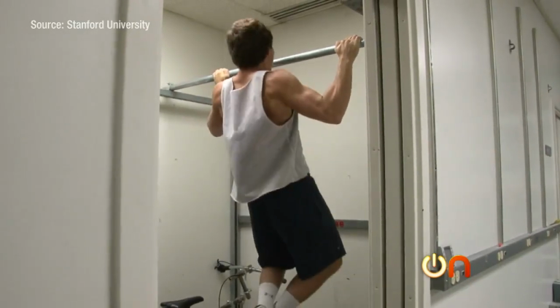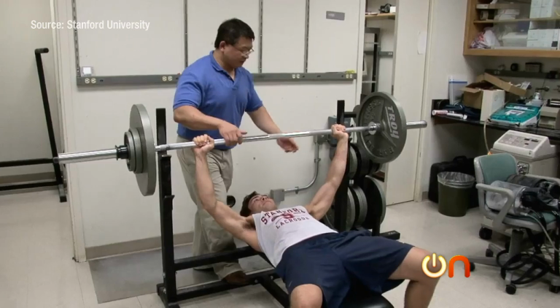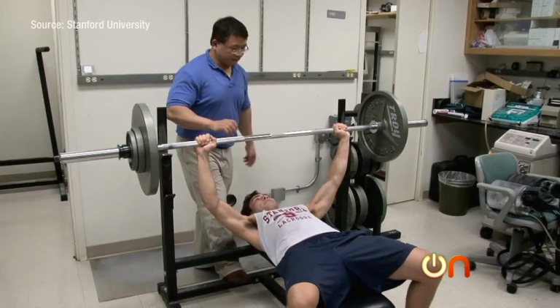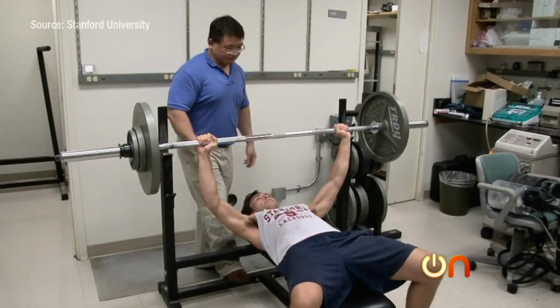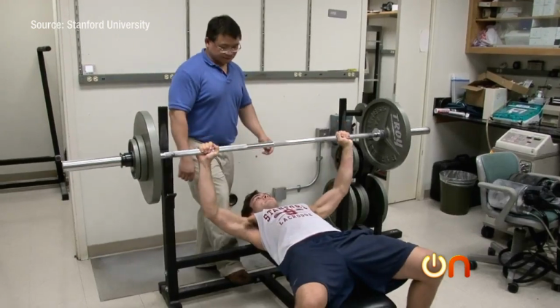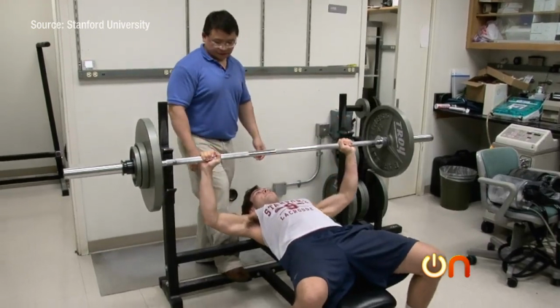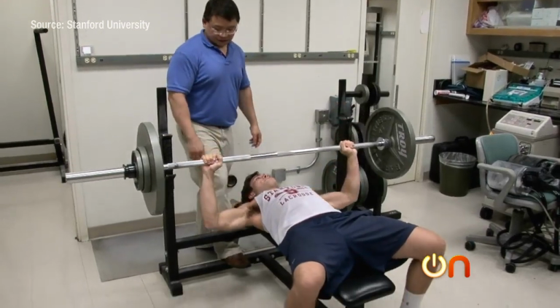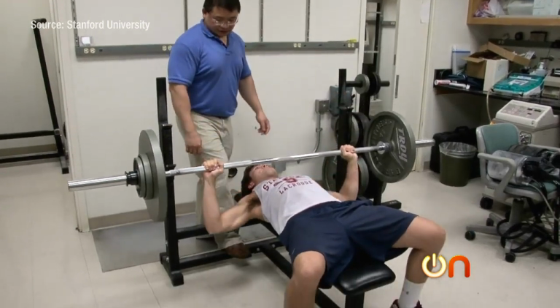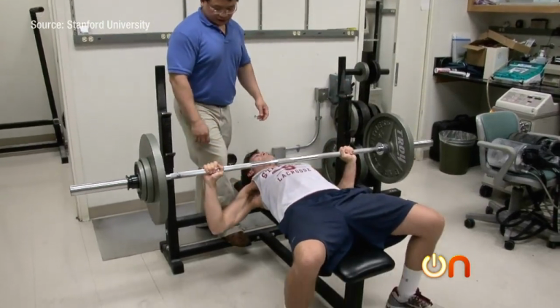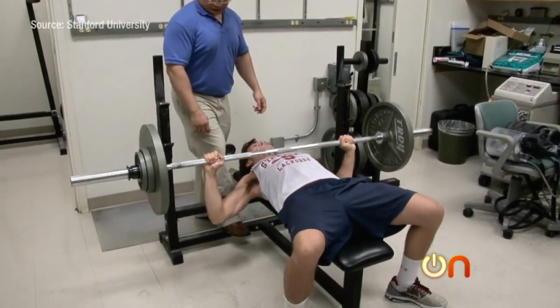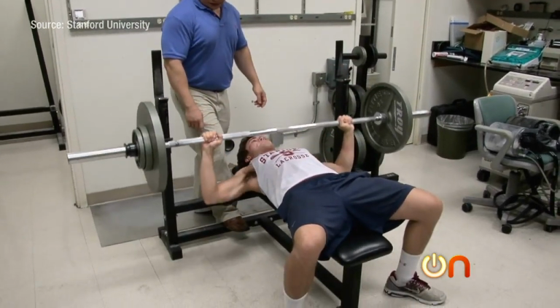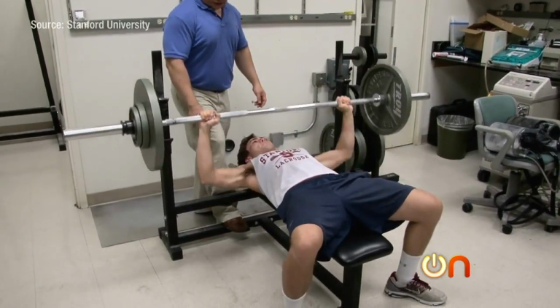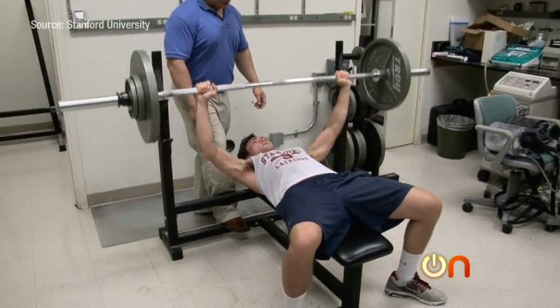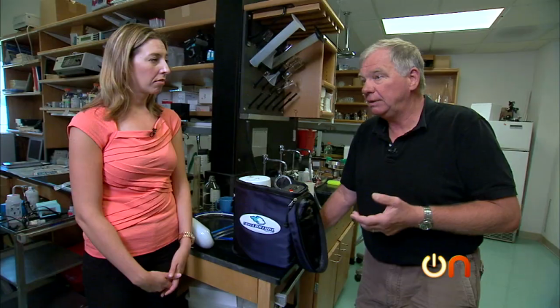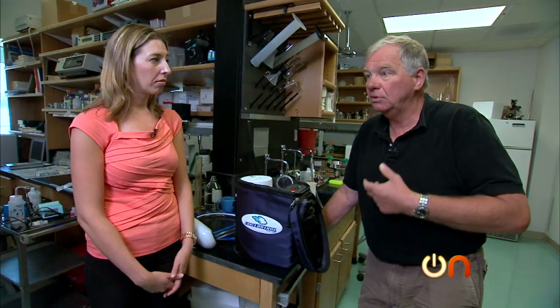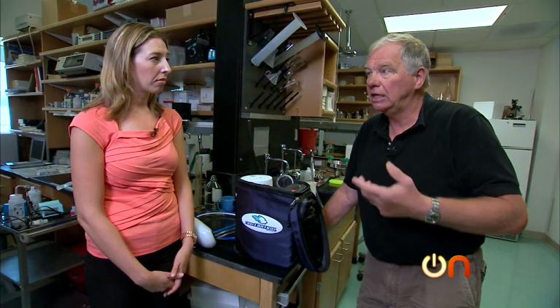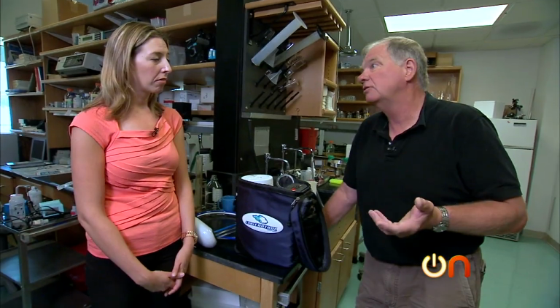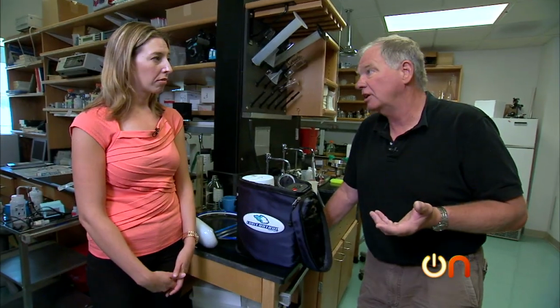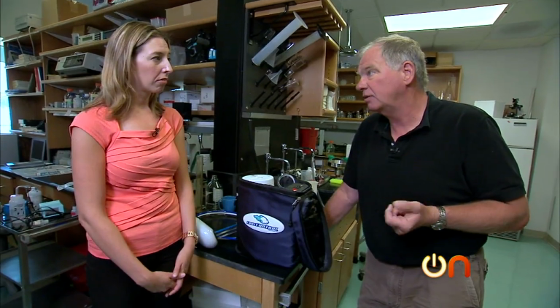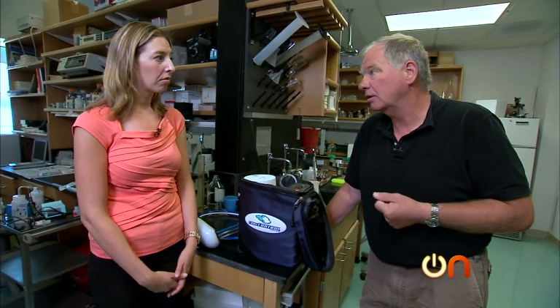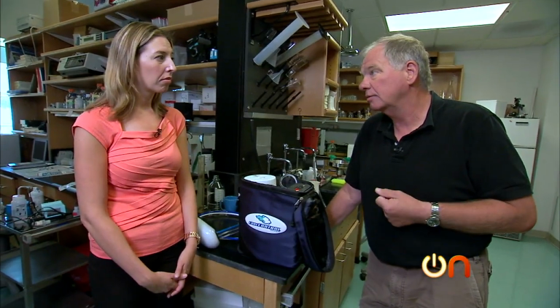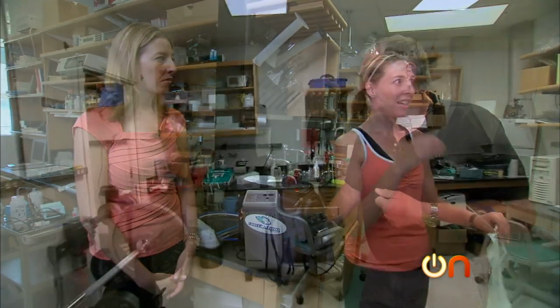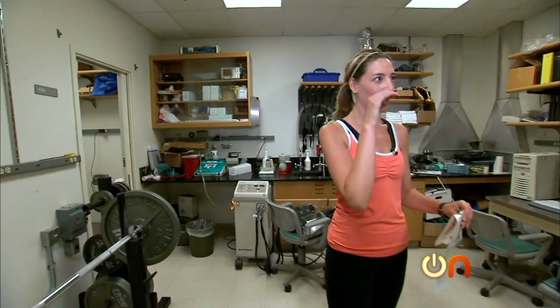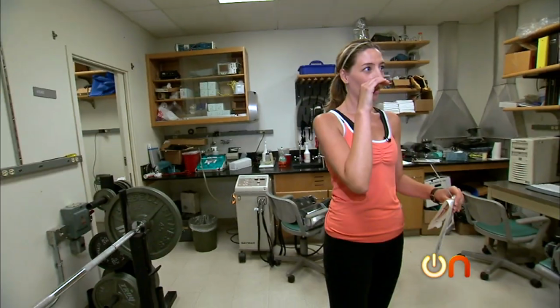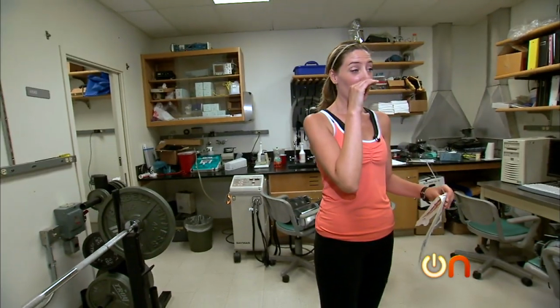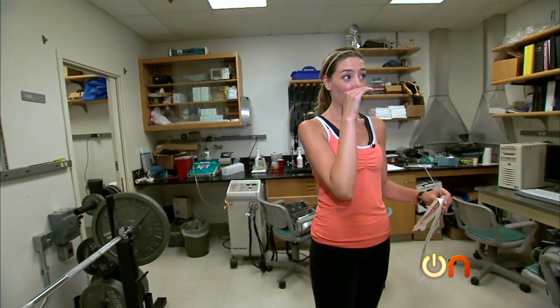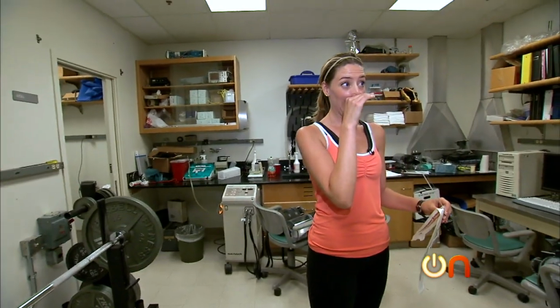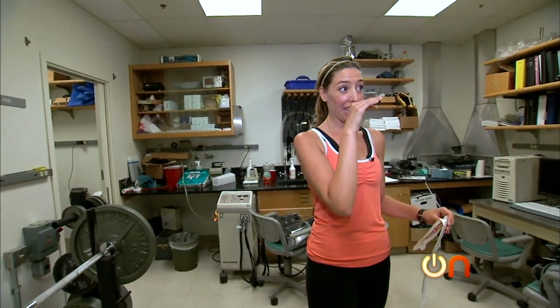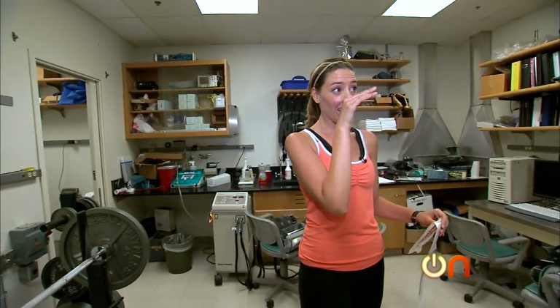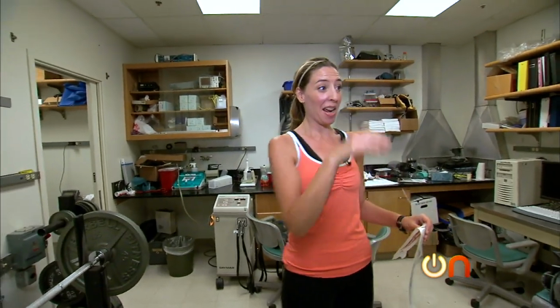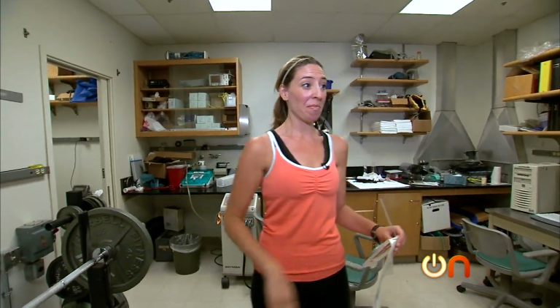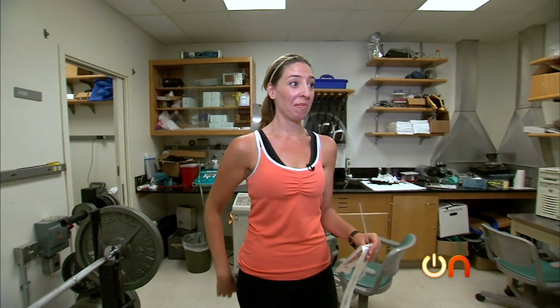What we found is that the buildup of heat is a major contributor to fatigue onset. So if we can keep the temperature from rising so fast, people can exercise for longer.